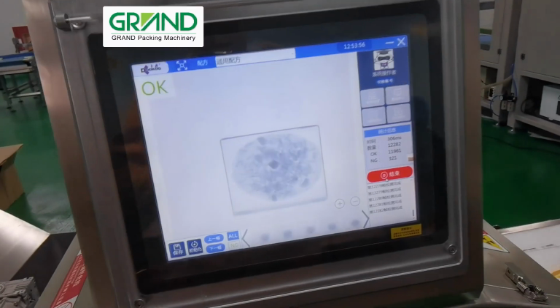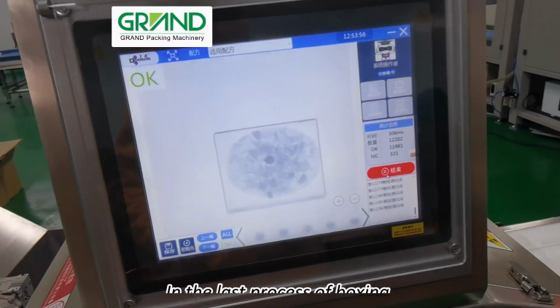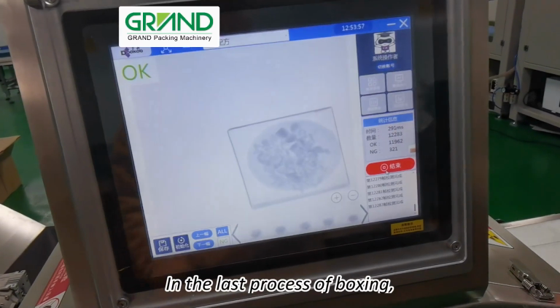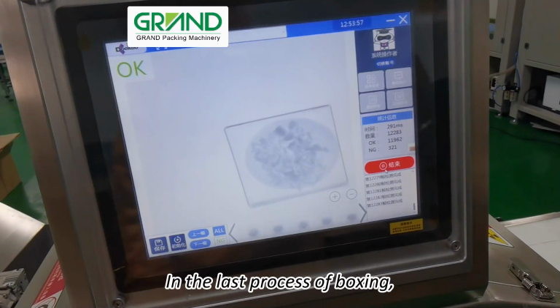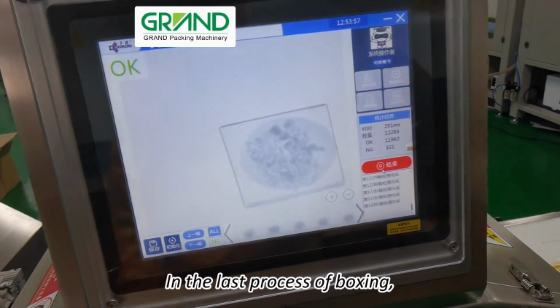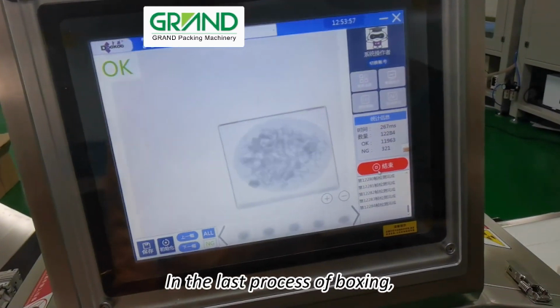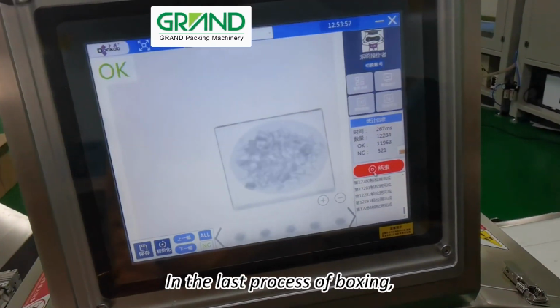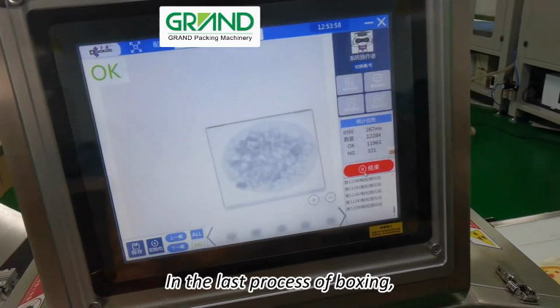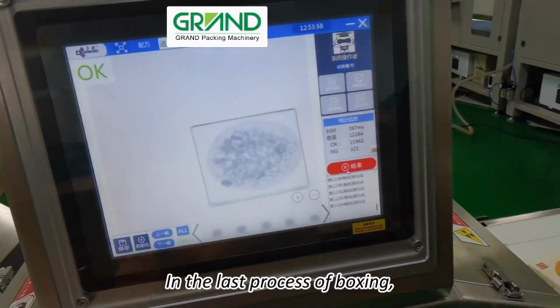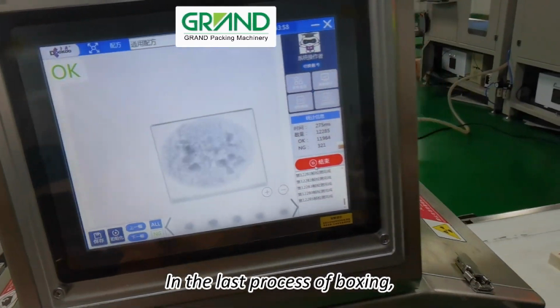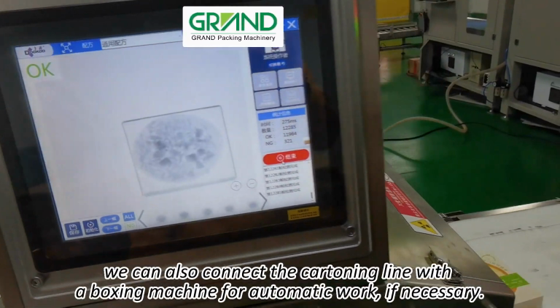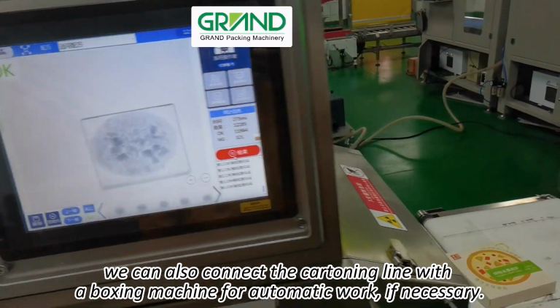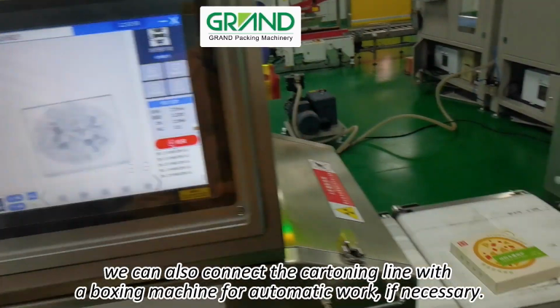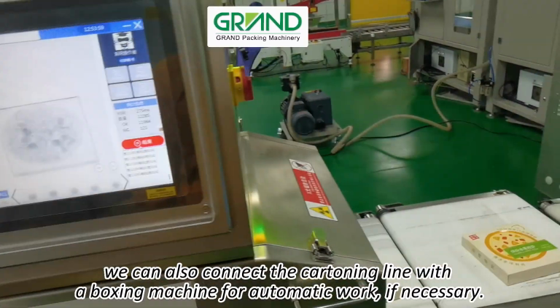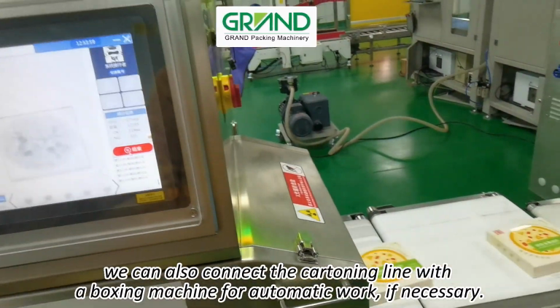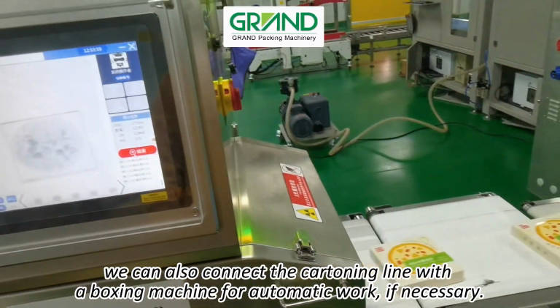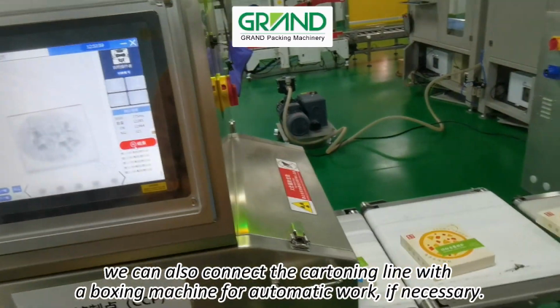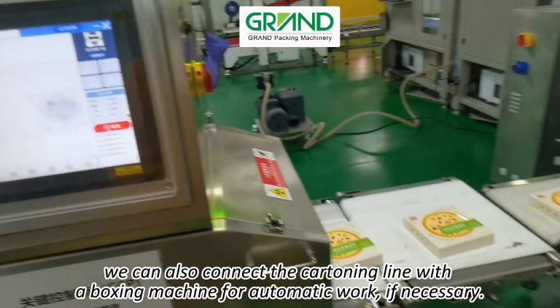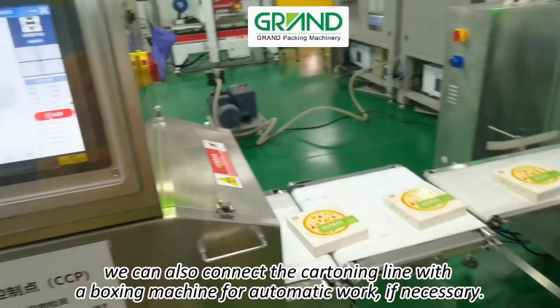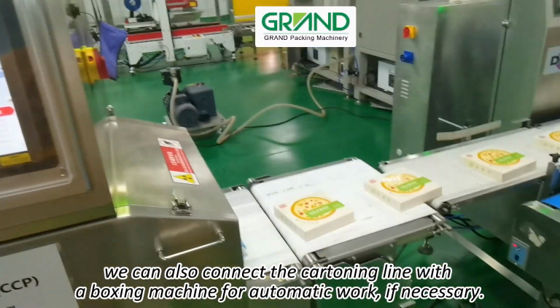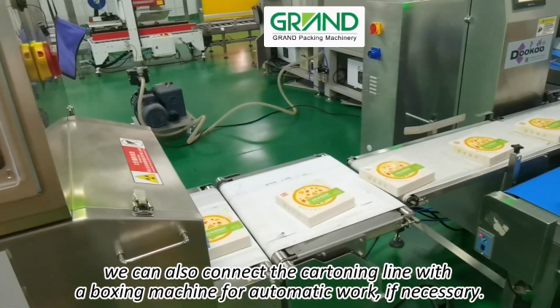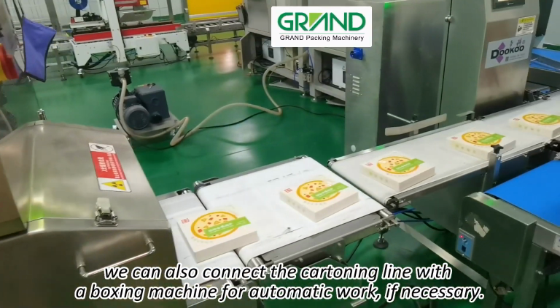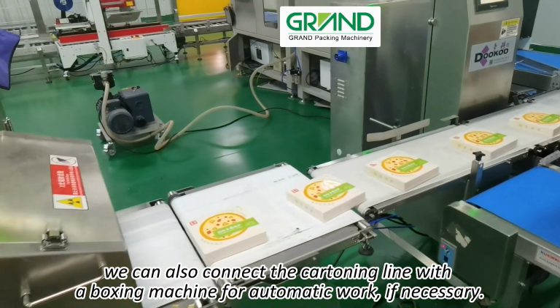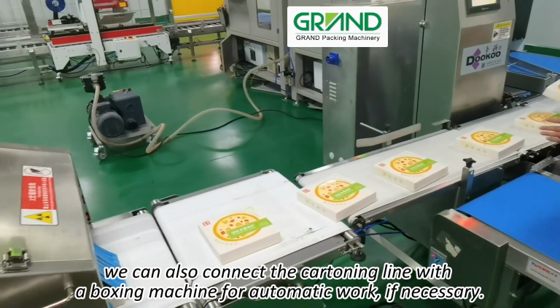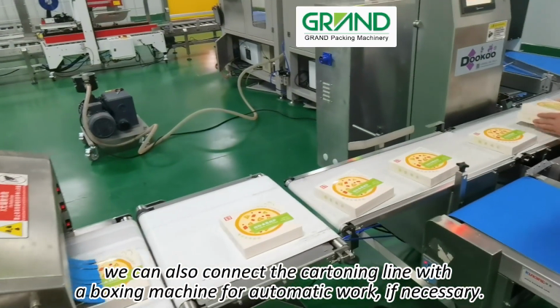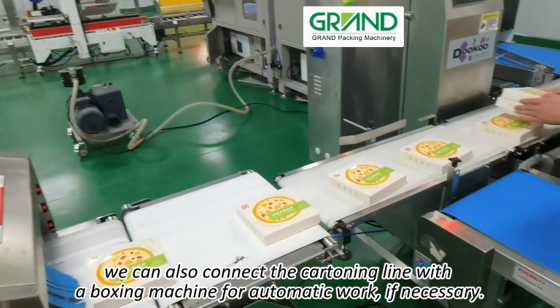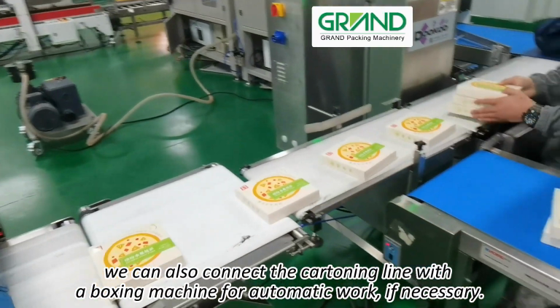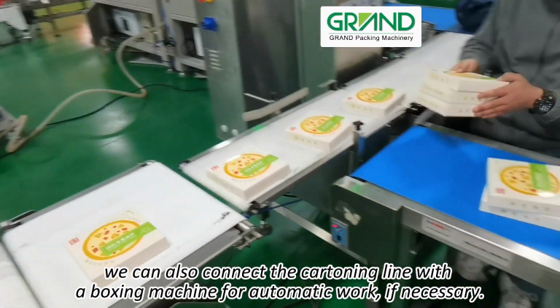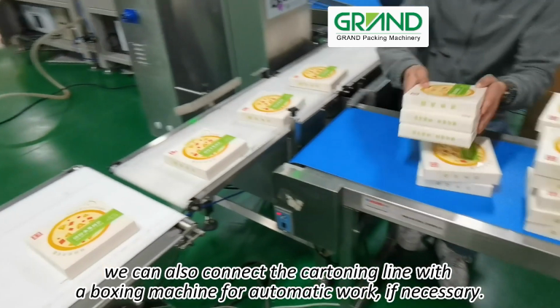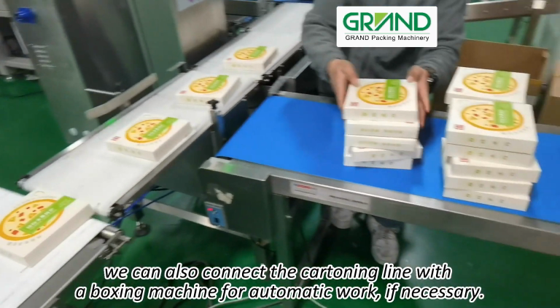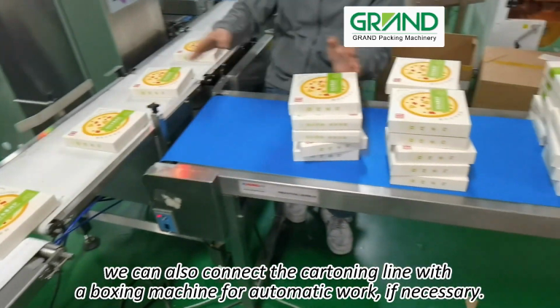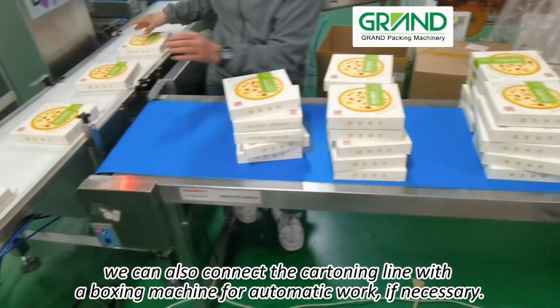In the last process of boxing, we can also connect the cartoning line with a boxing machine for automatic work, if necessary.